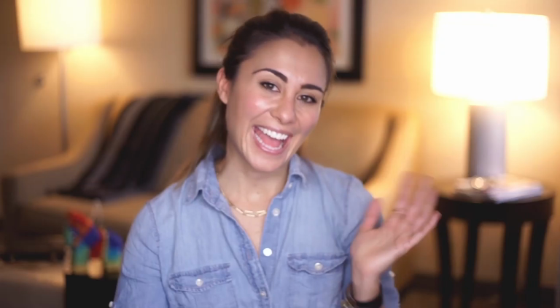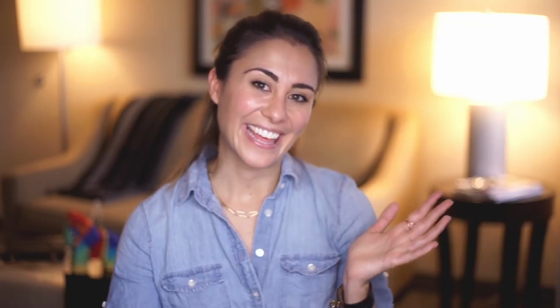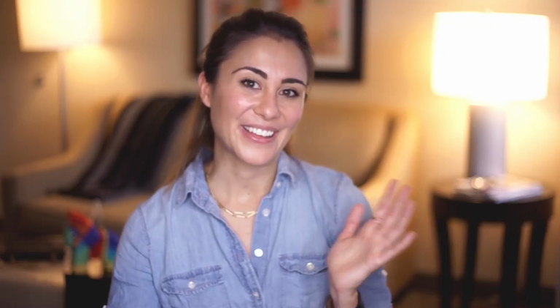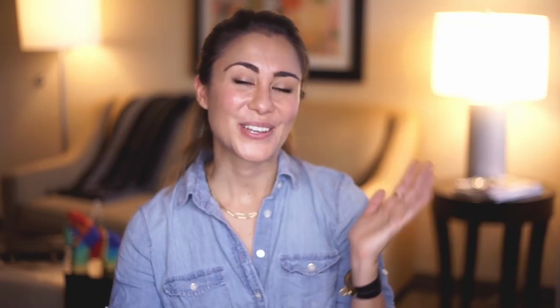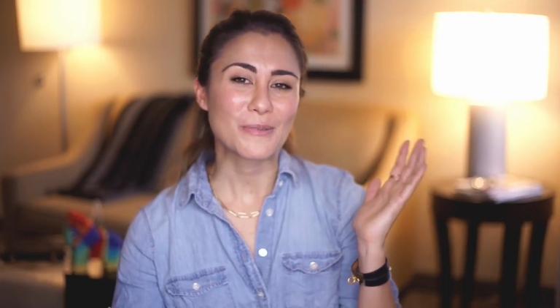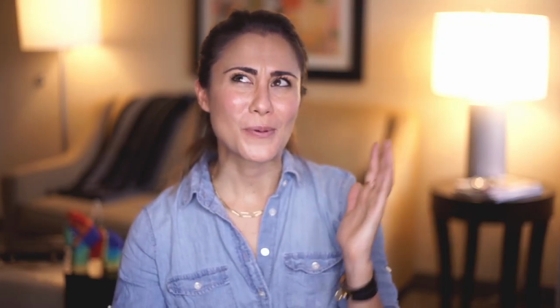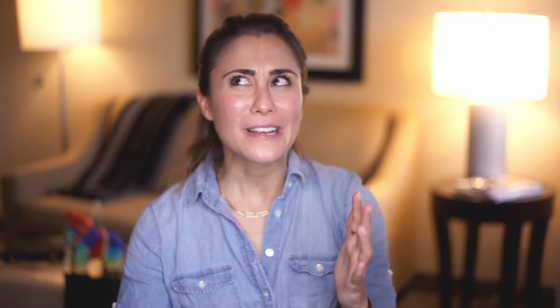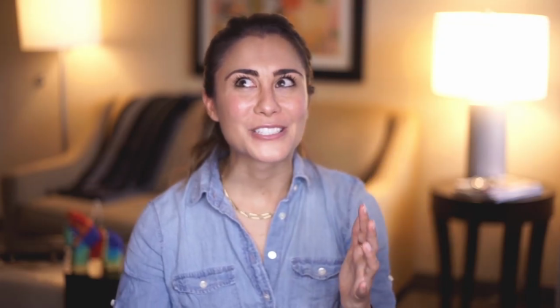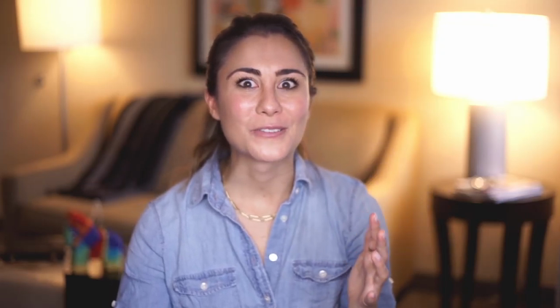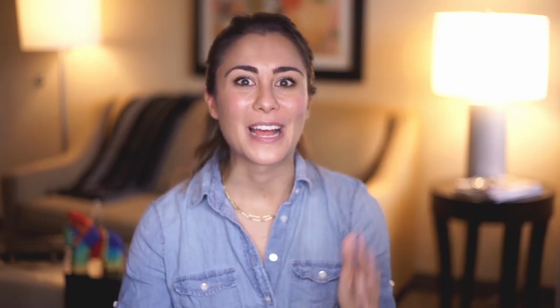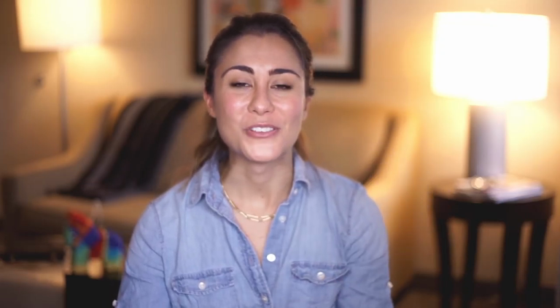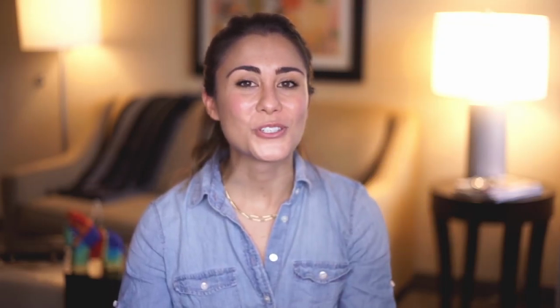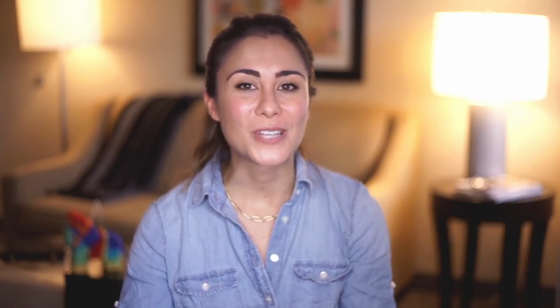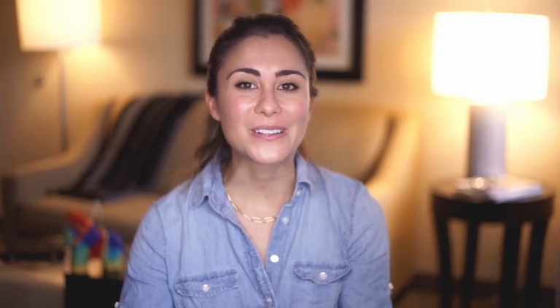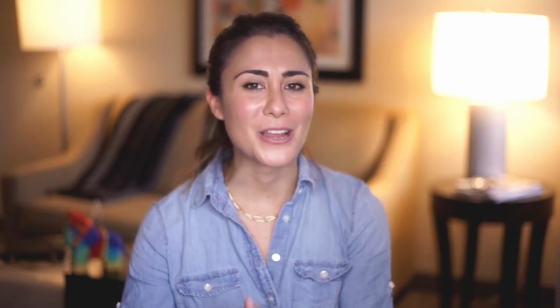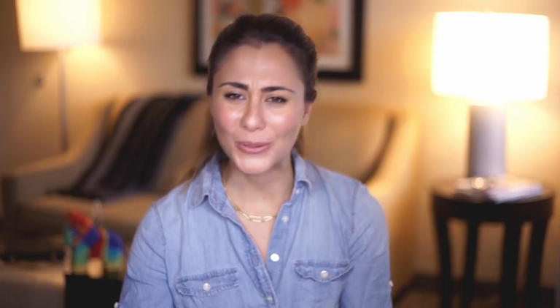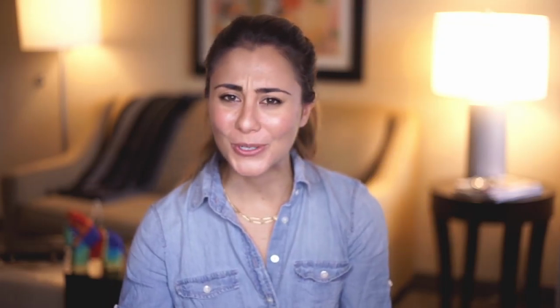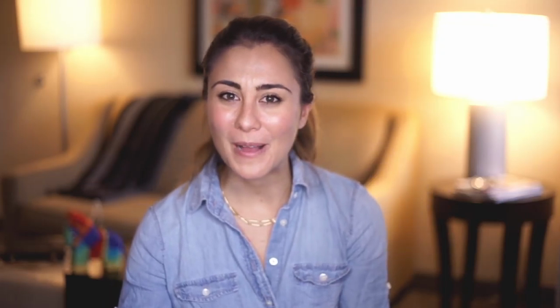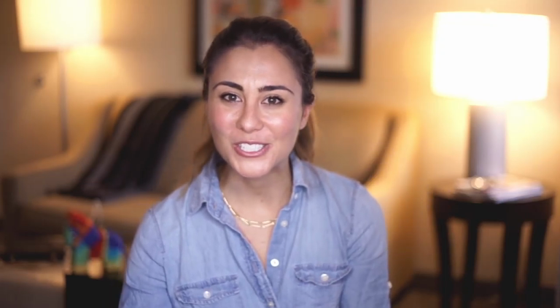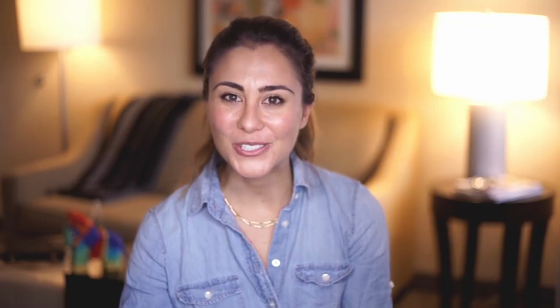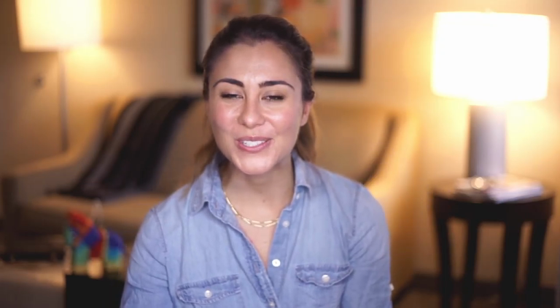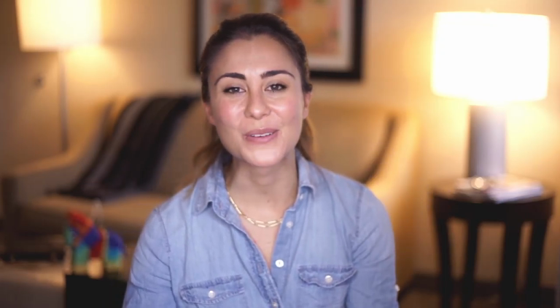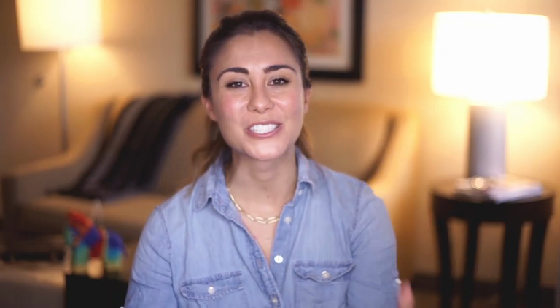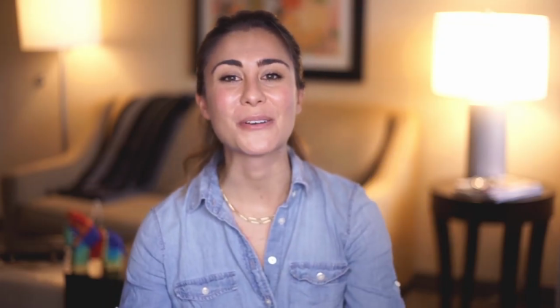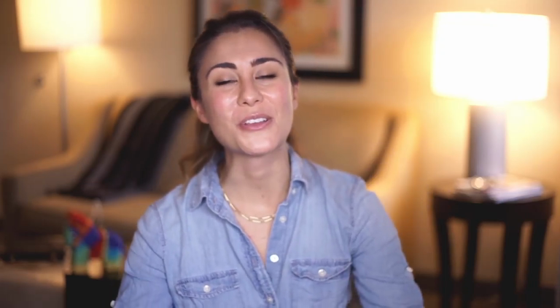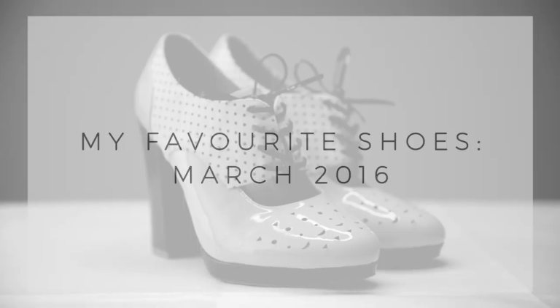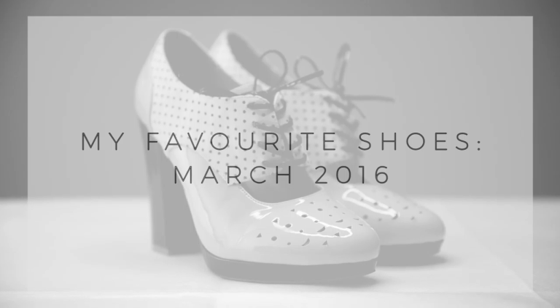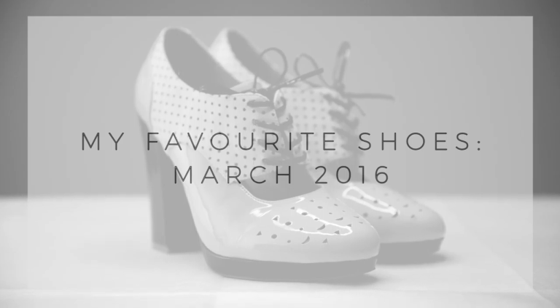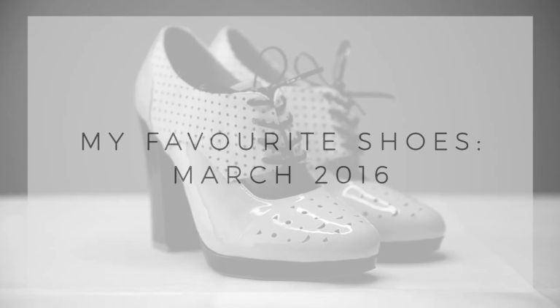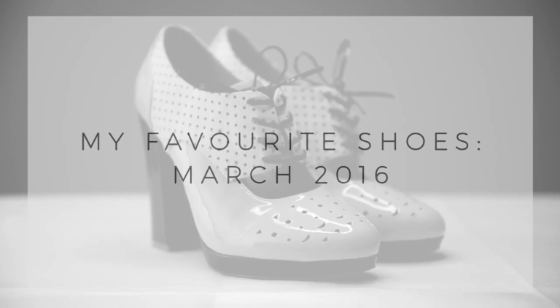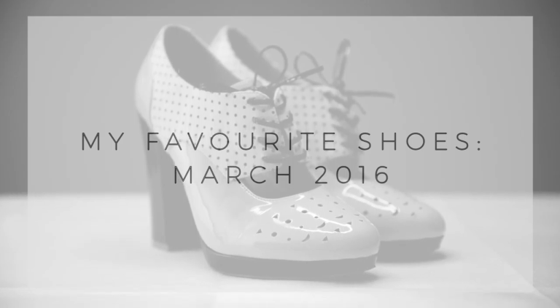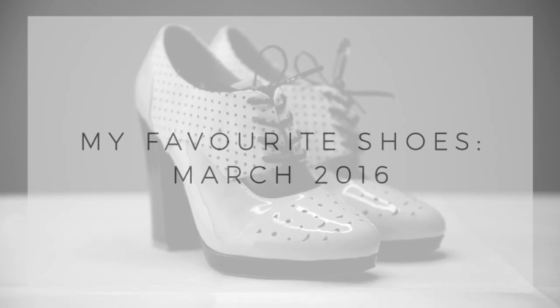Hey there! I thought it would be pretty unnatural for me to have a YouTube channel and not talk about shoes, so I'm going to share with you my favourite shoes for this month.